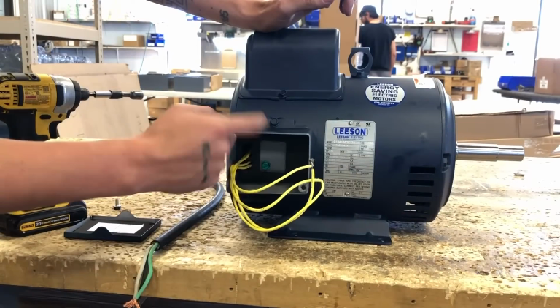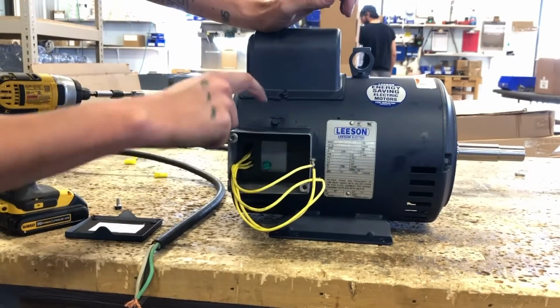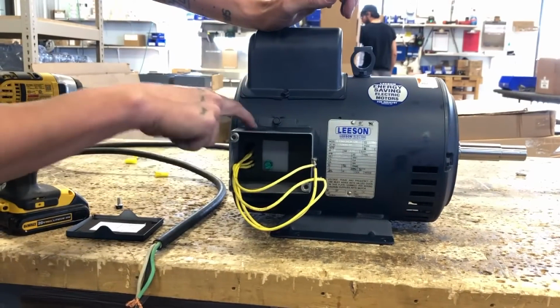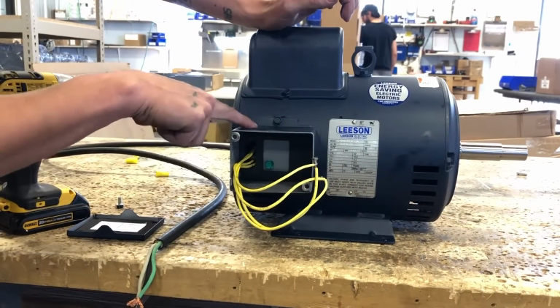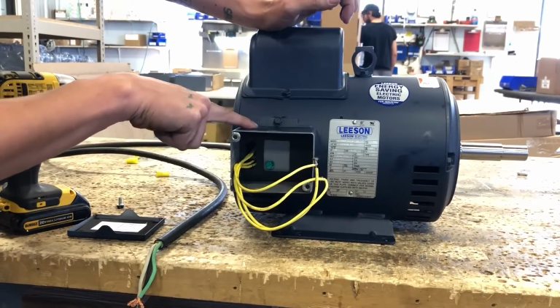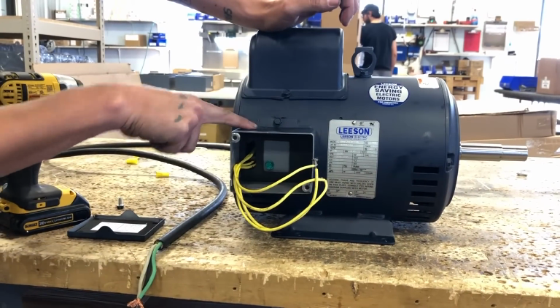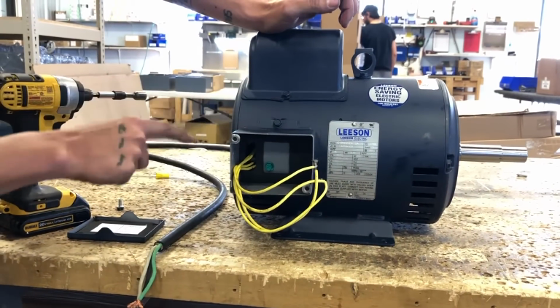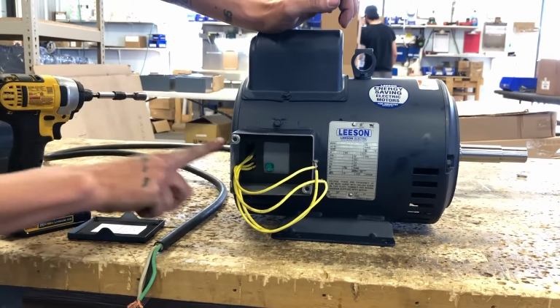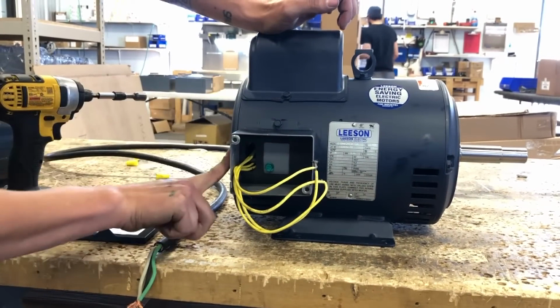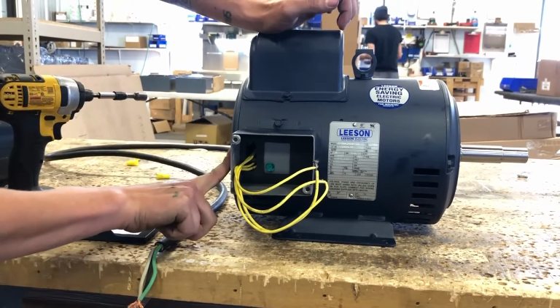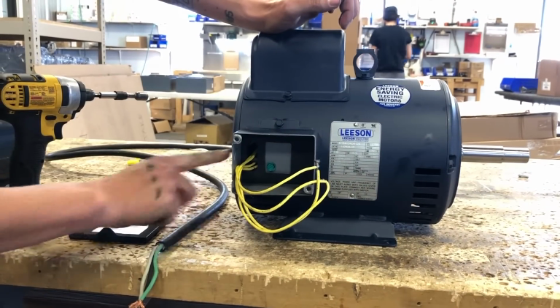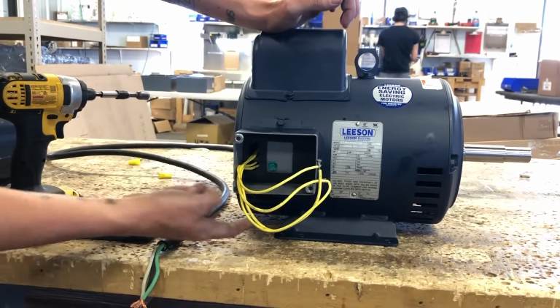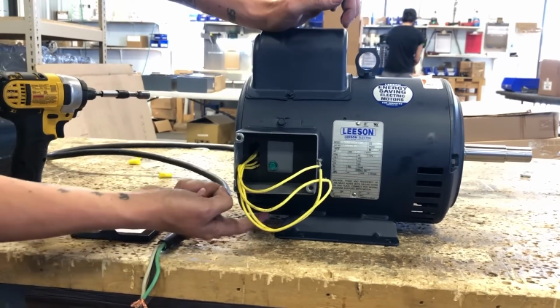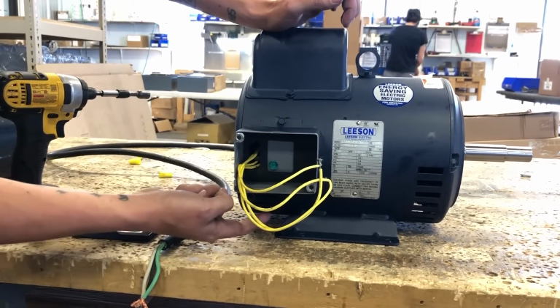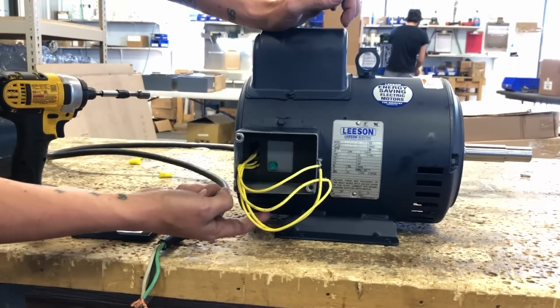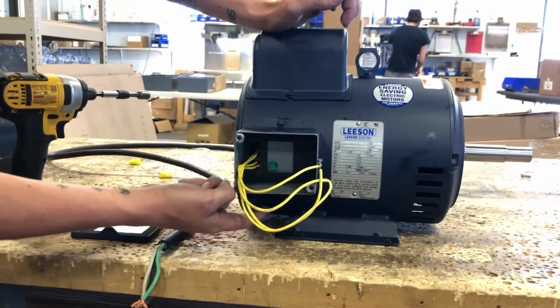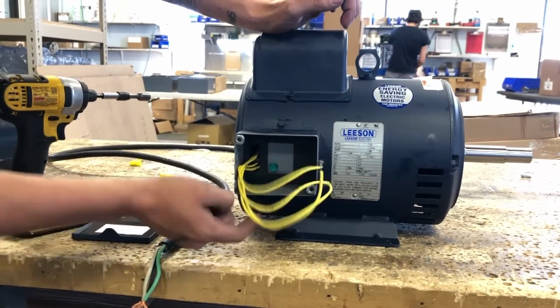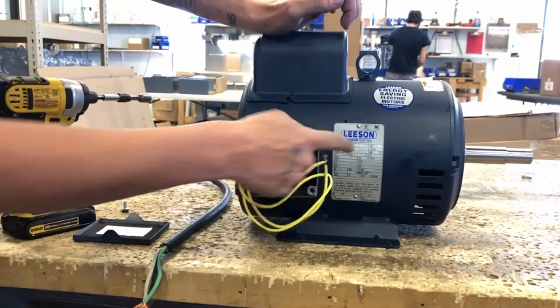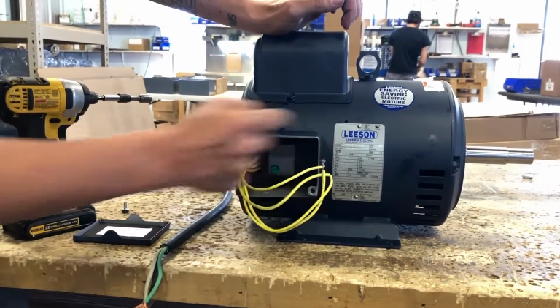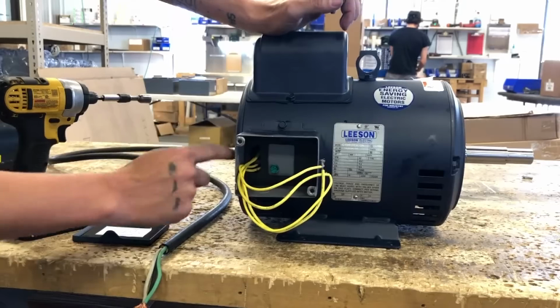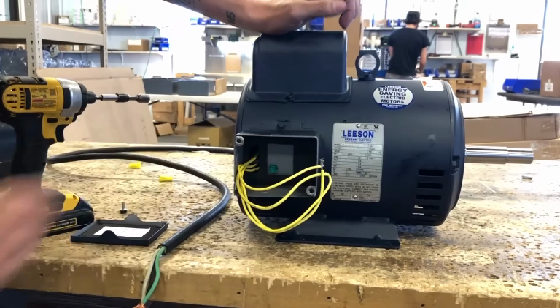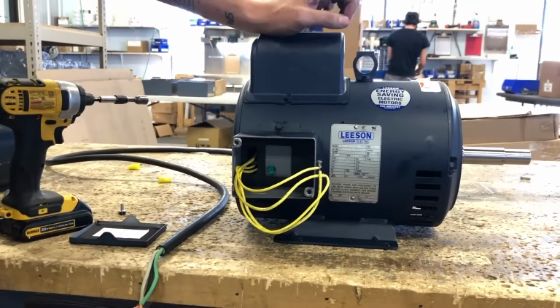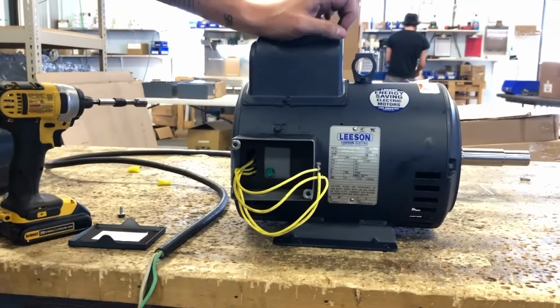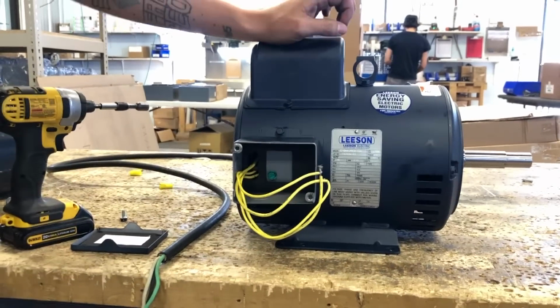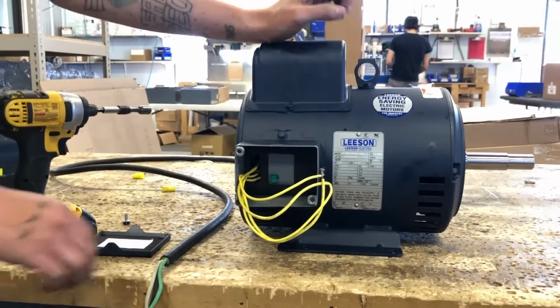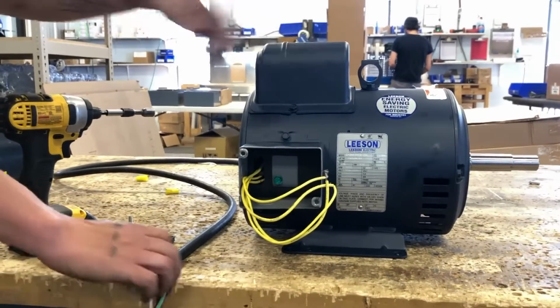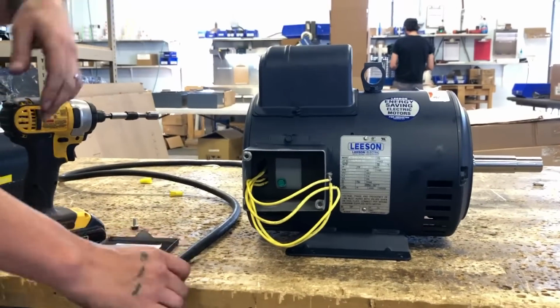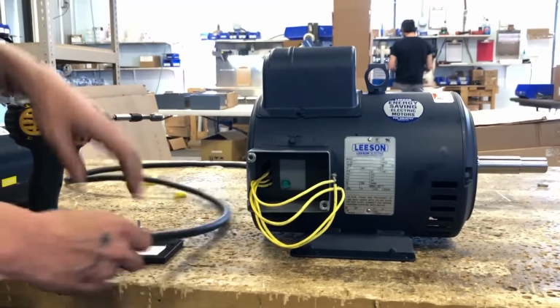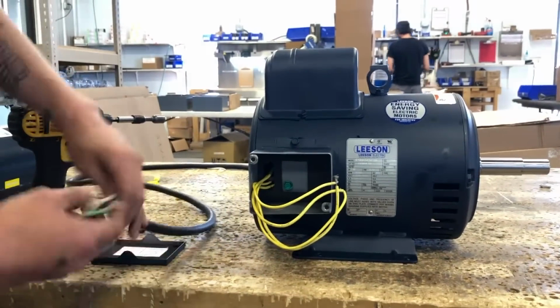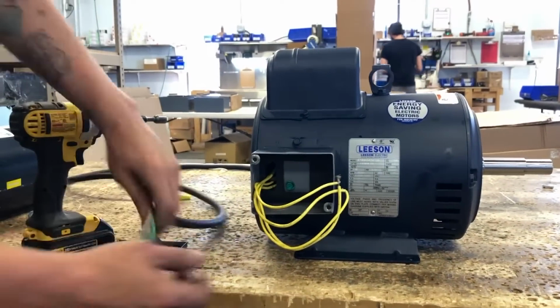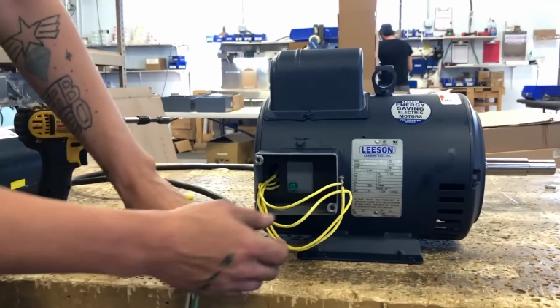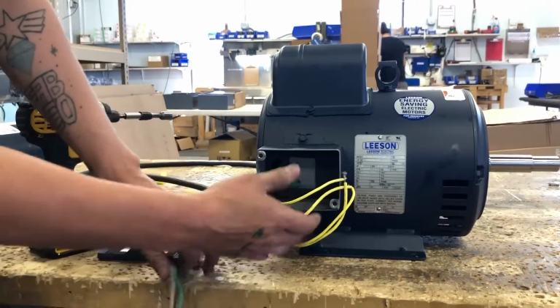Step 3. Knock out one of the hubs located on the top, bottom, left, or right of the junction box. Install the Romex connector in the knockout.